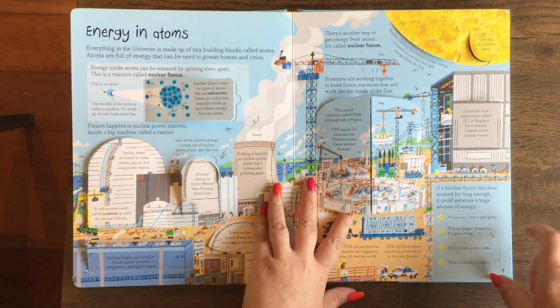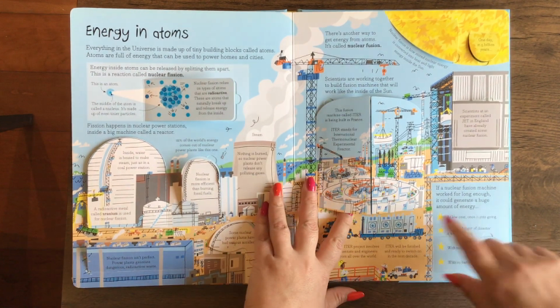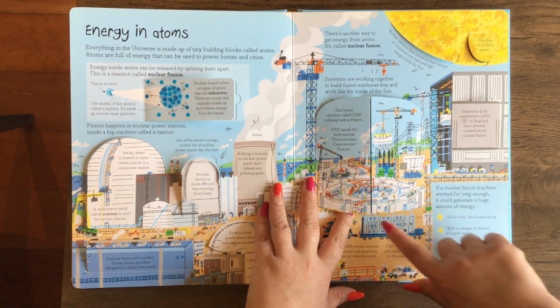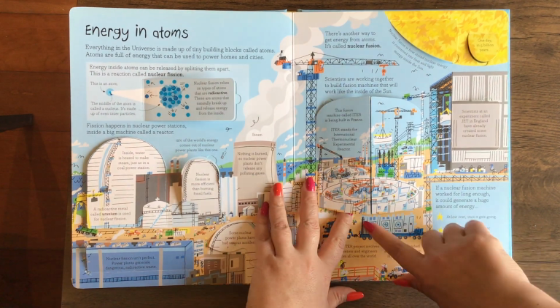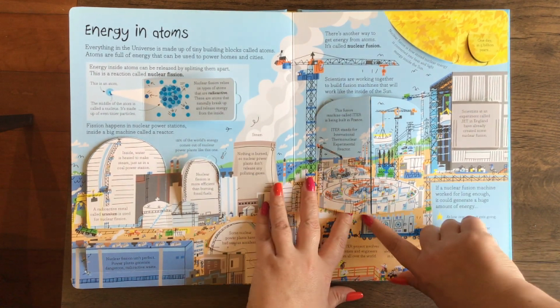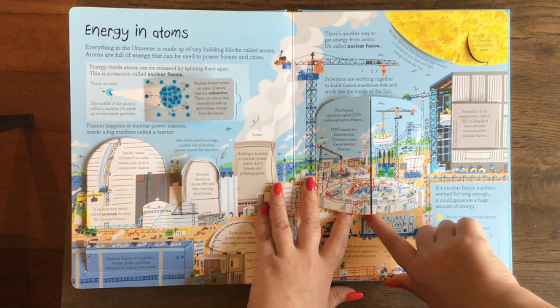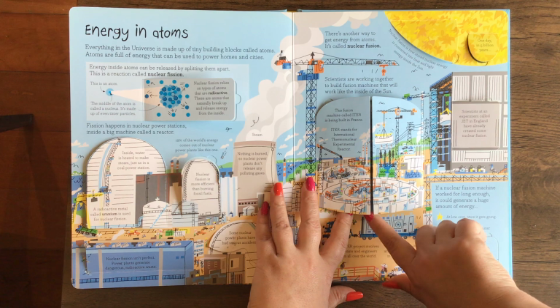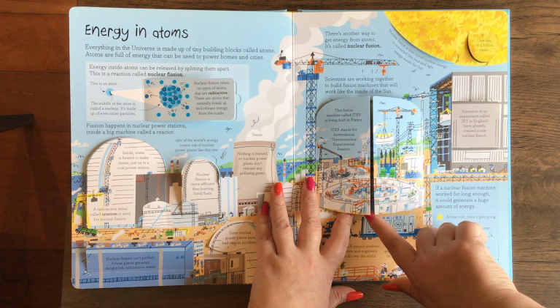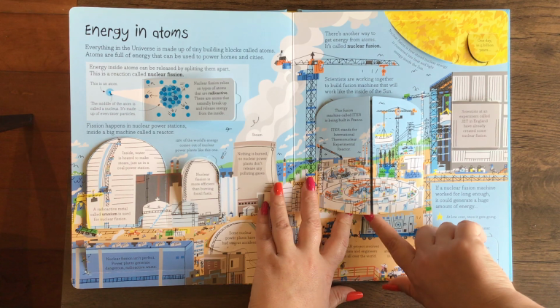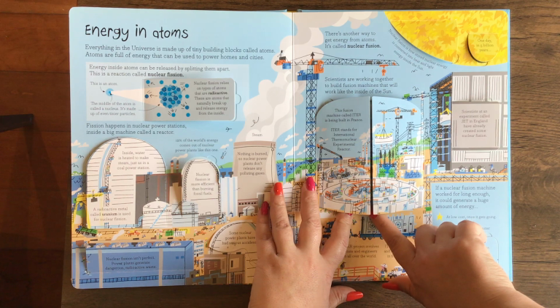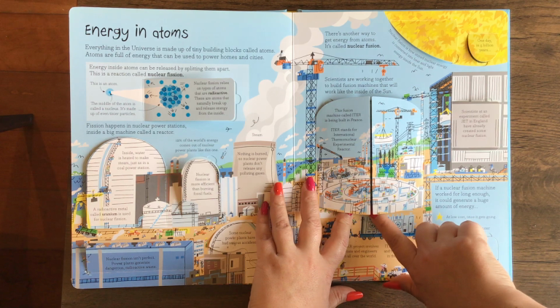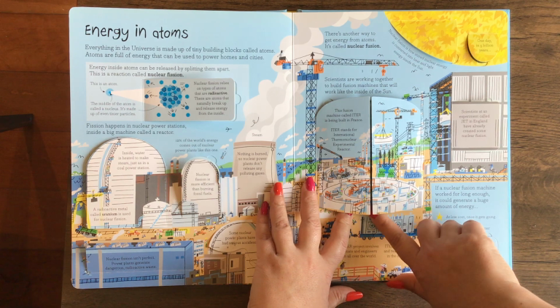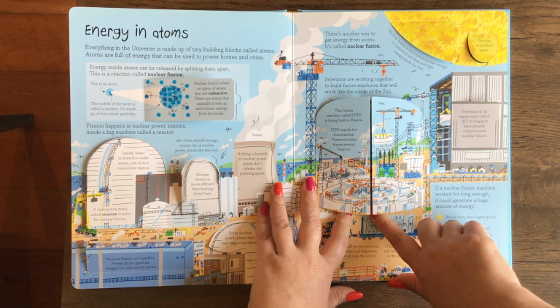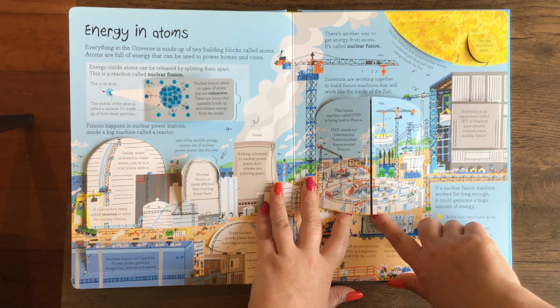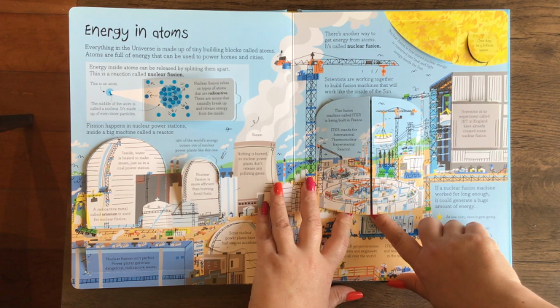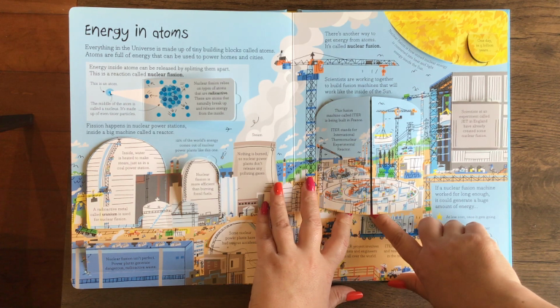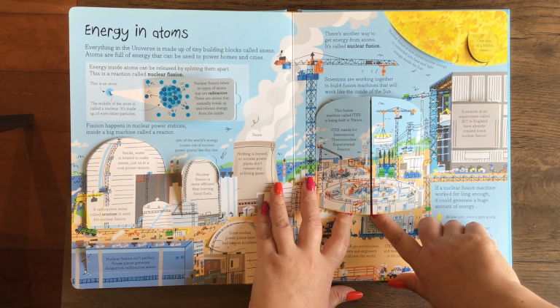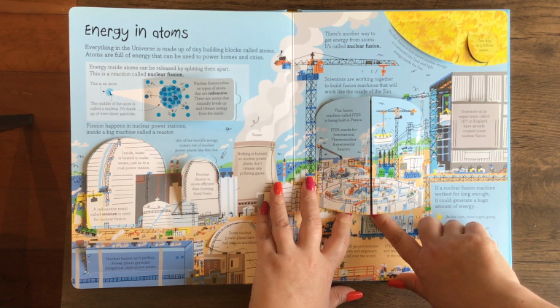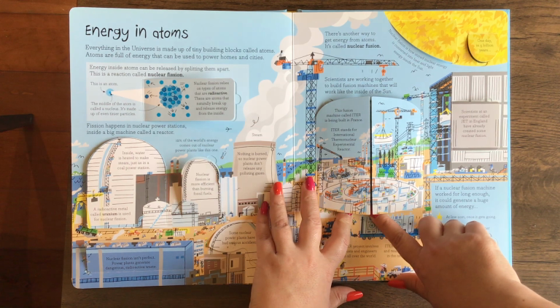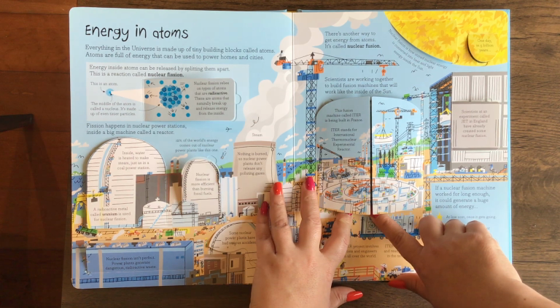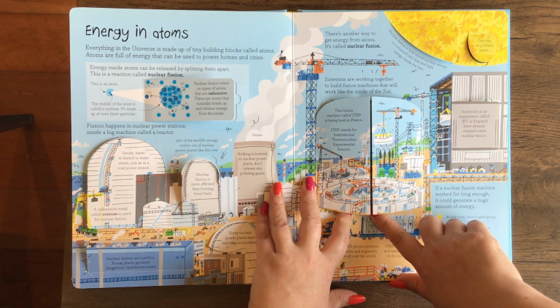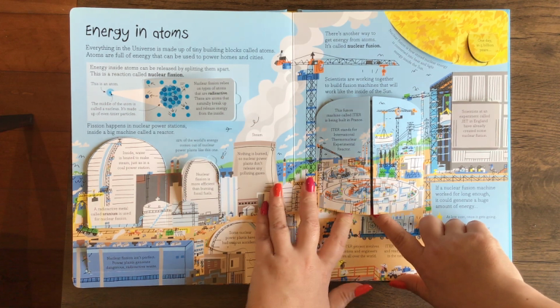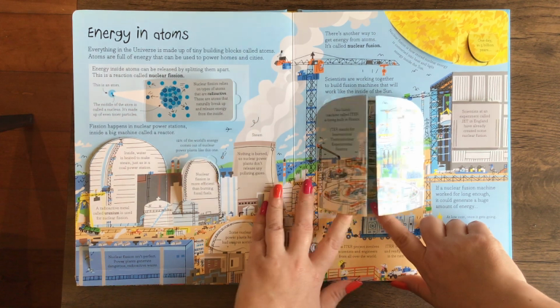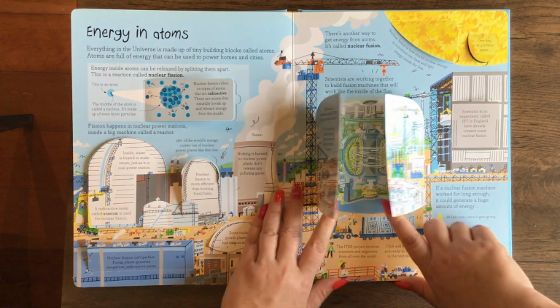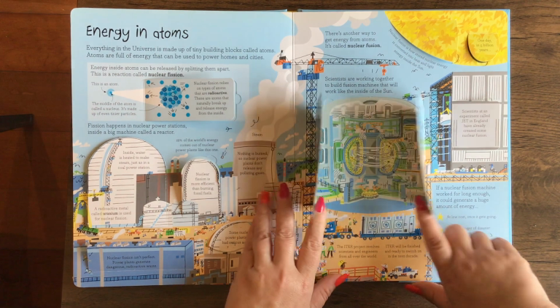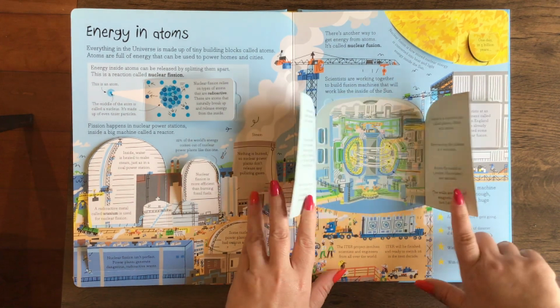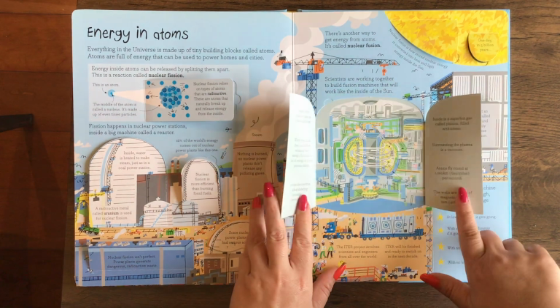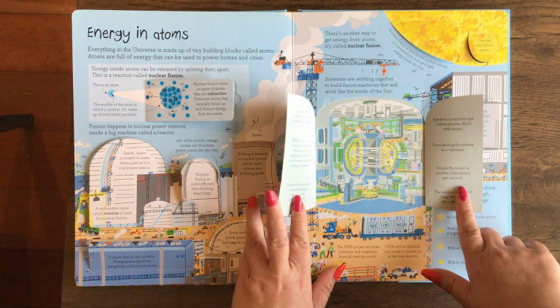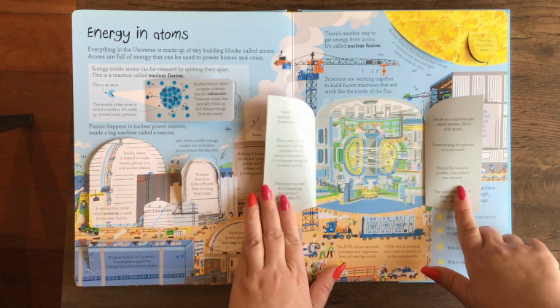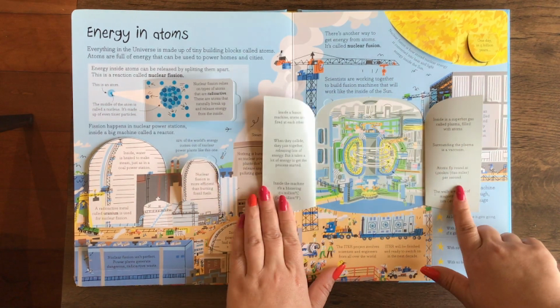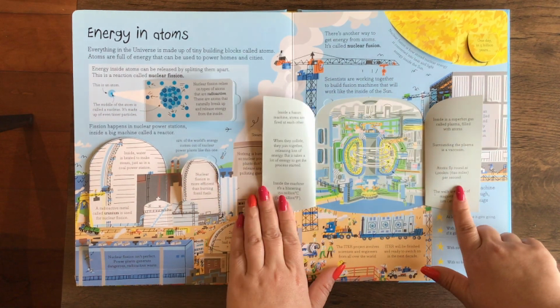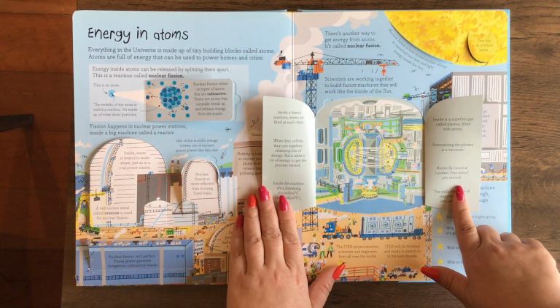This is a fusion machine called ITER. It is being built in France.